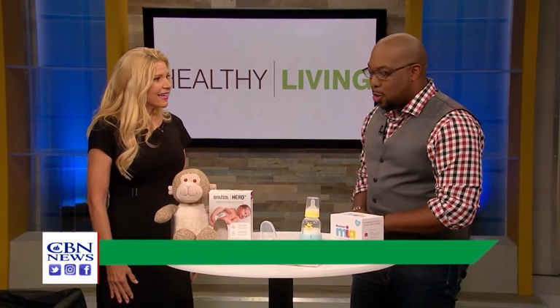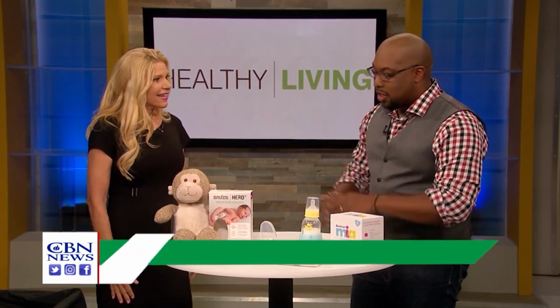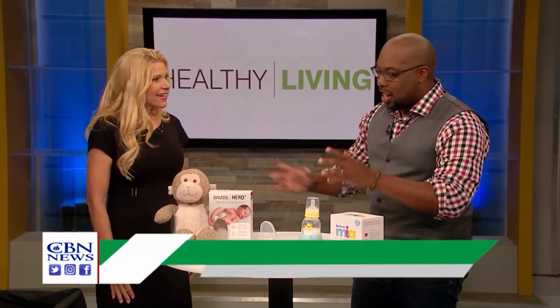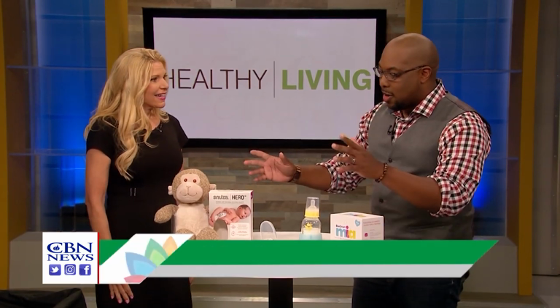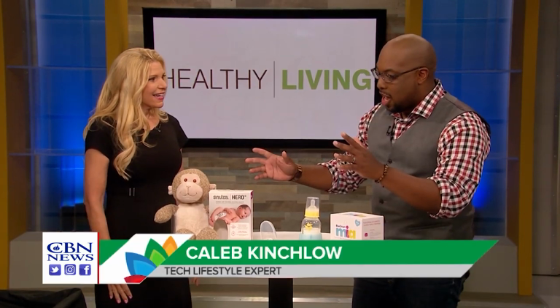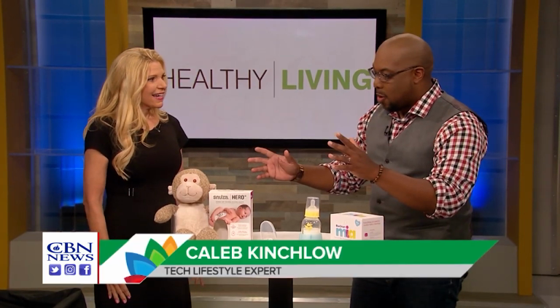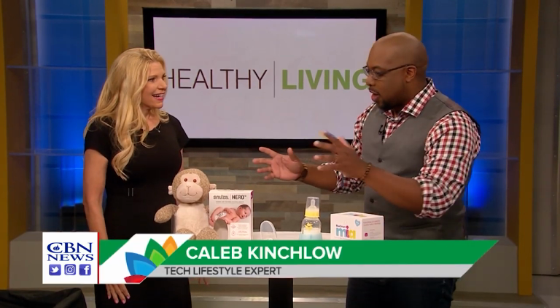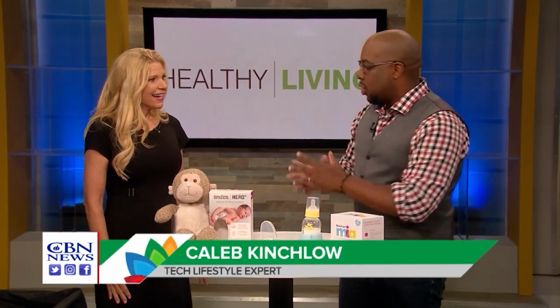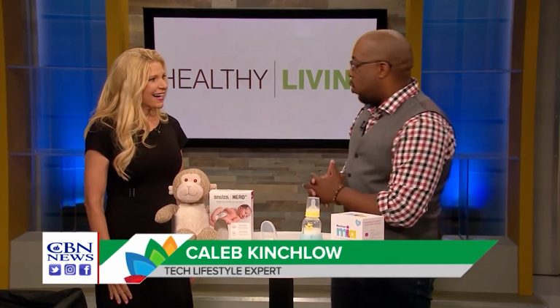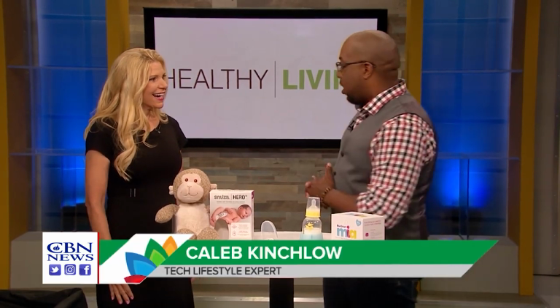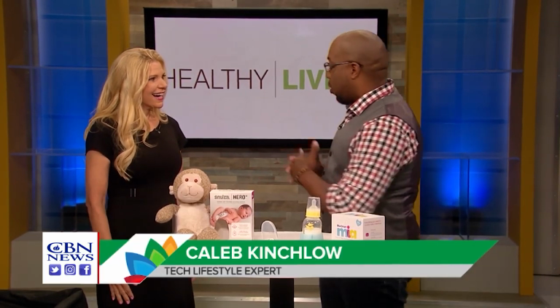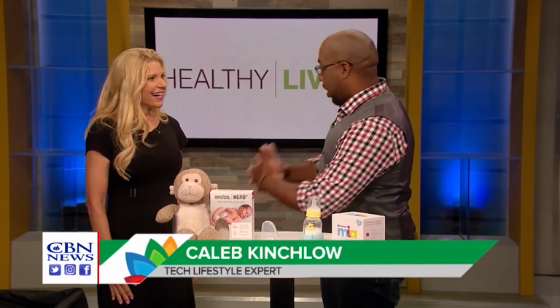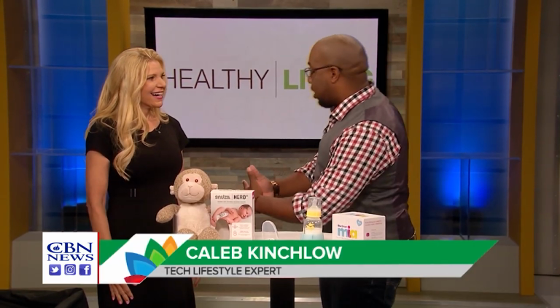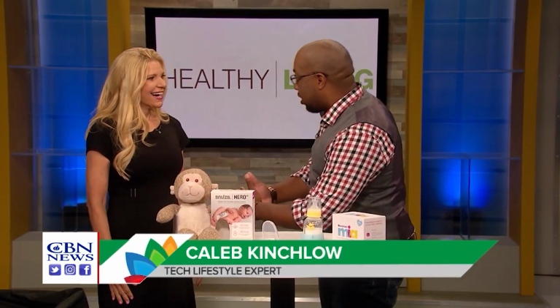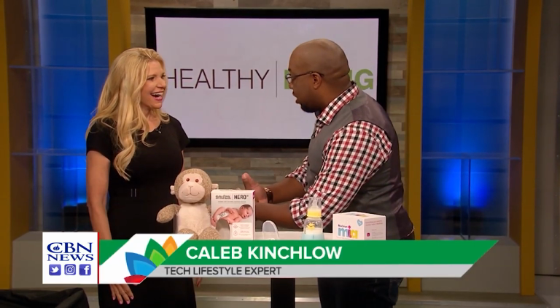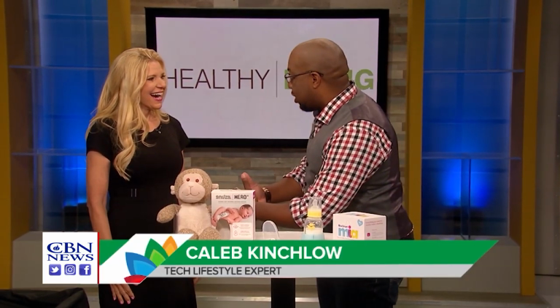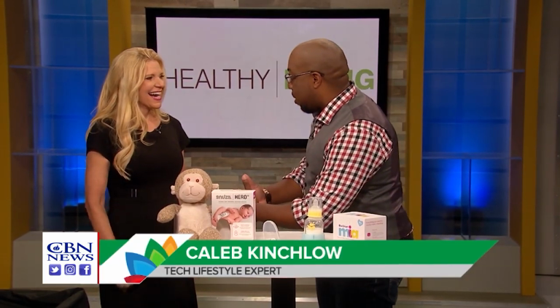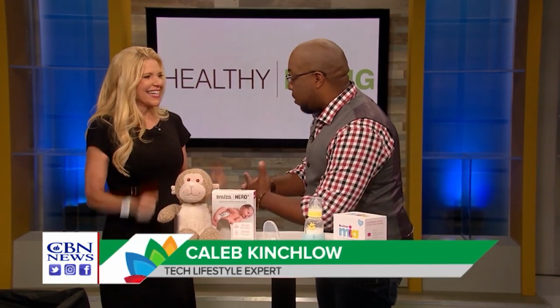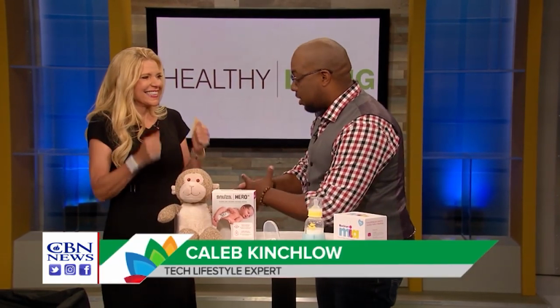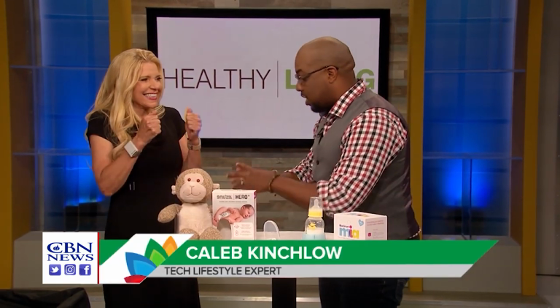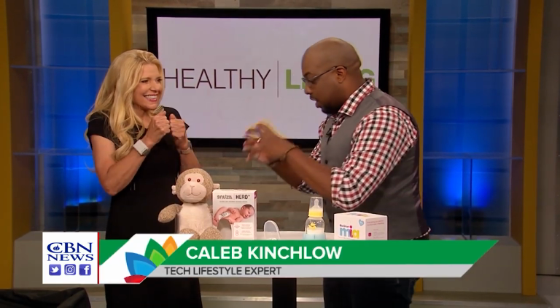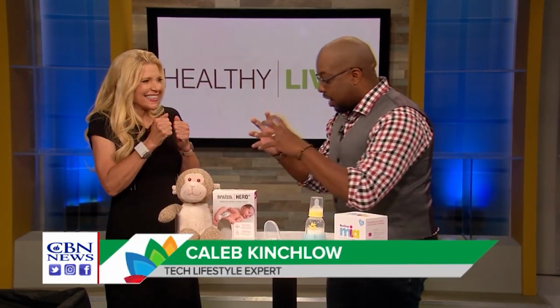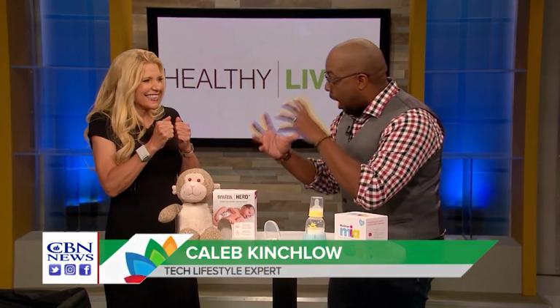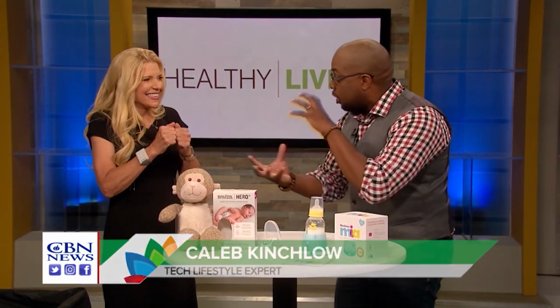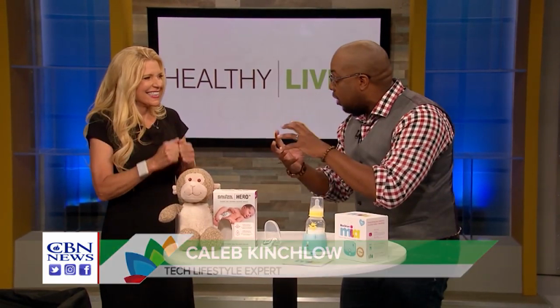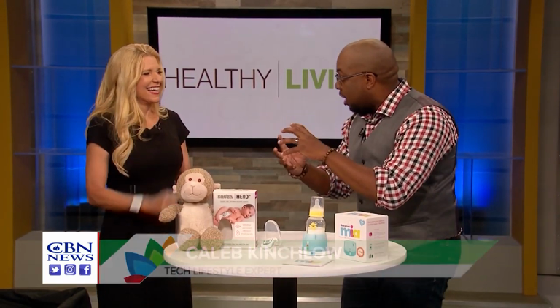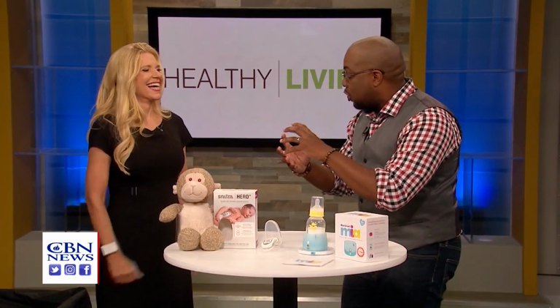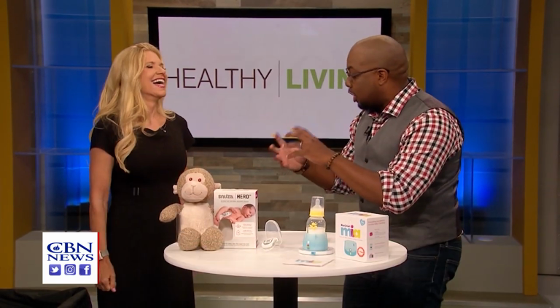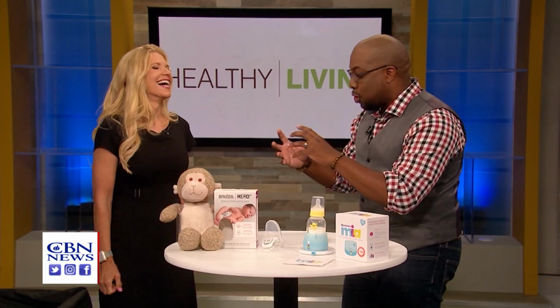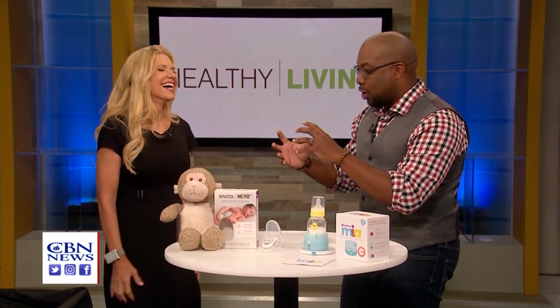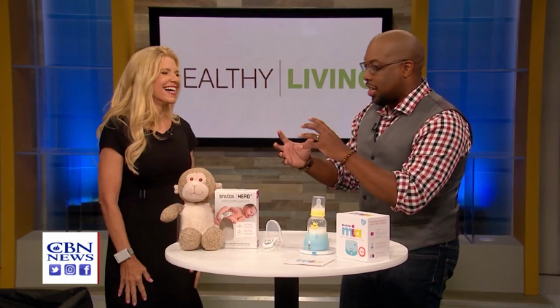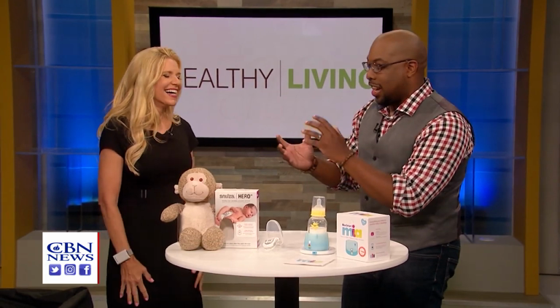Super excited — we're actually 29 weeks. My baby's the size of like a cabbage right now, so that's super exciting.